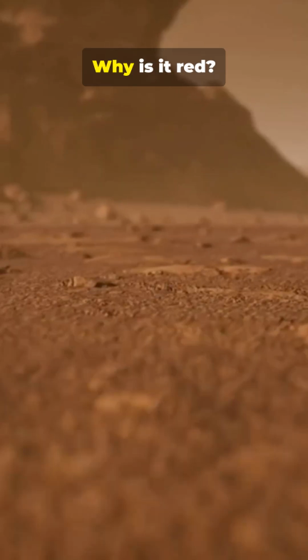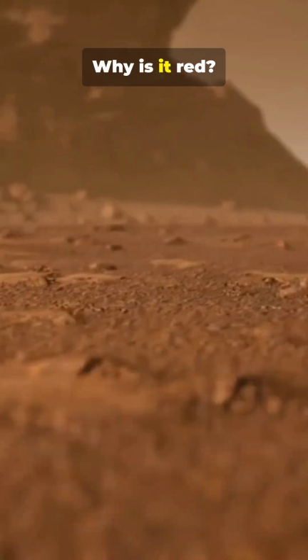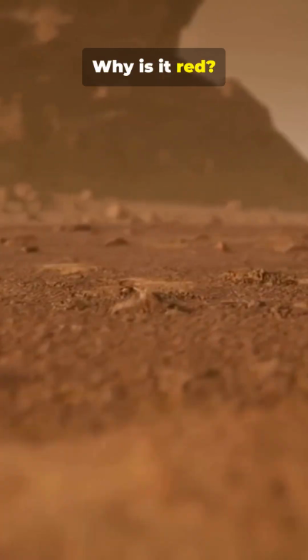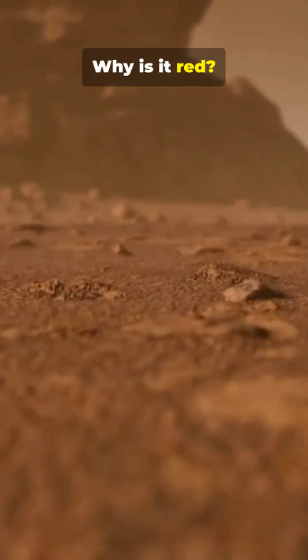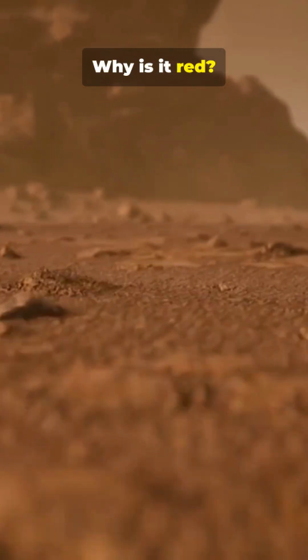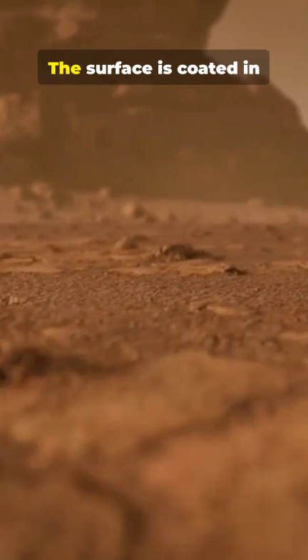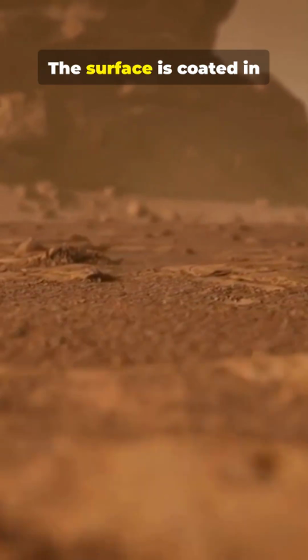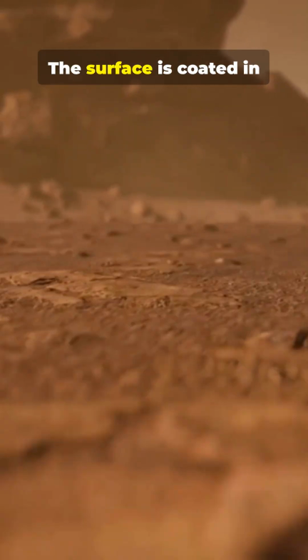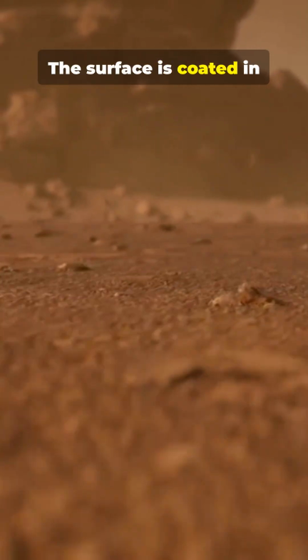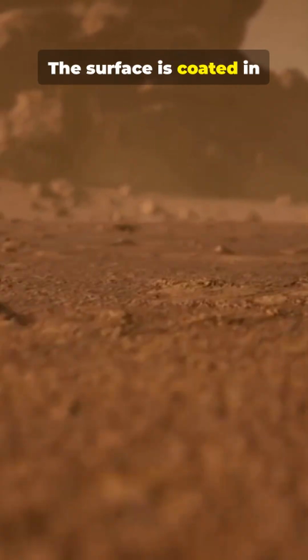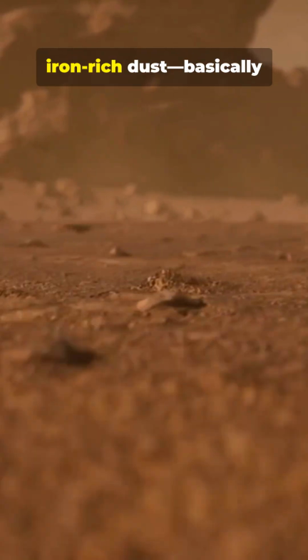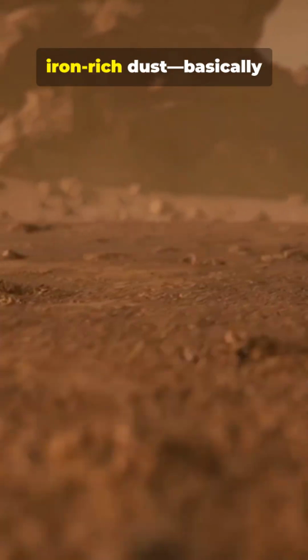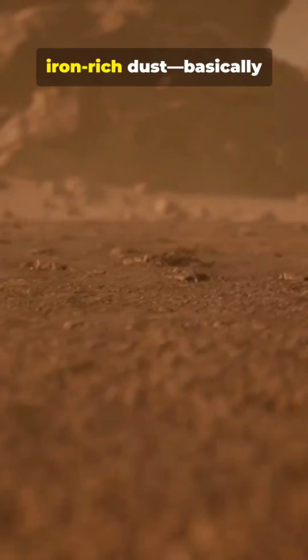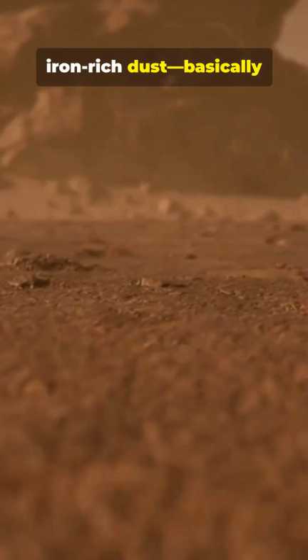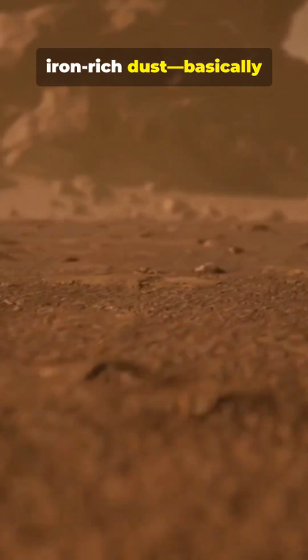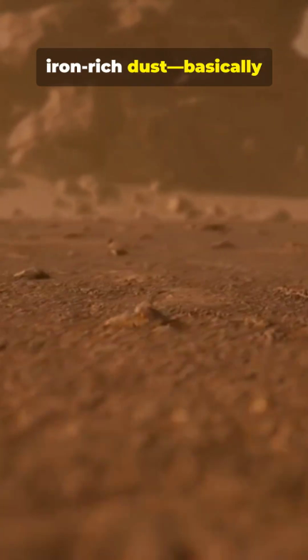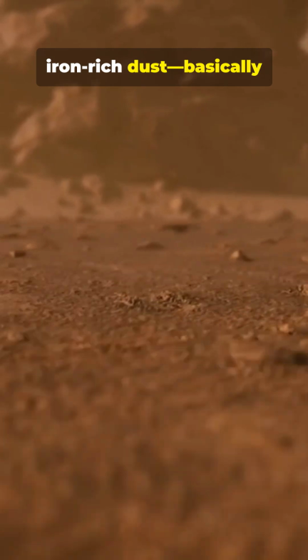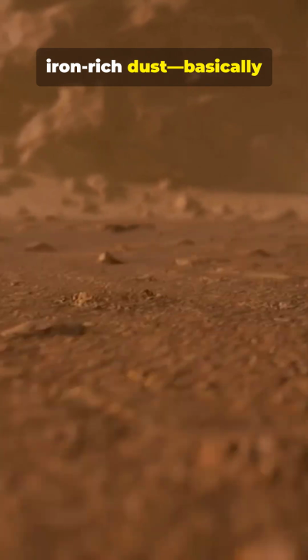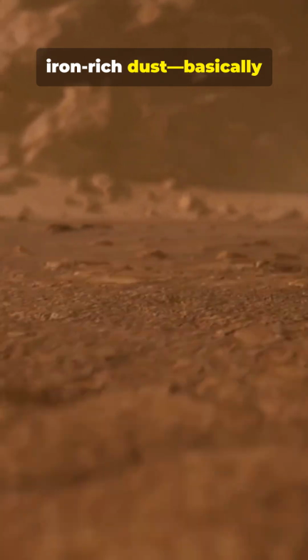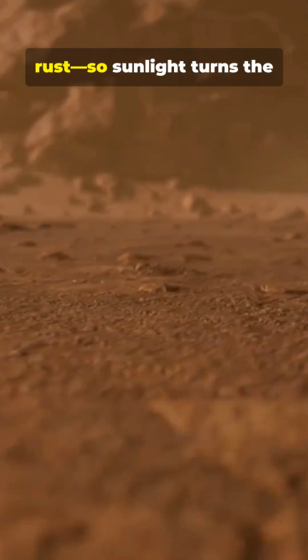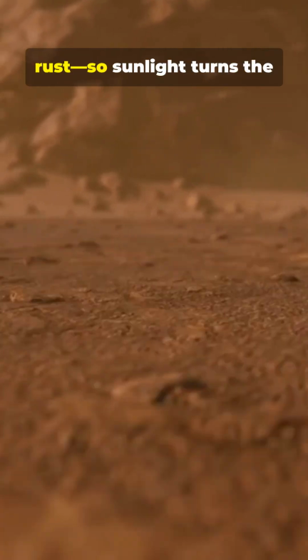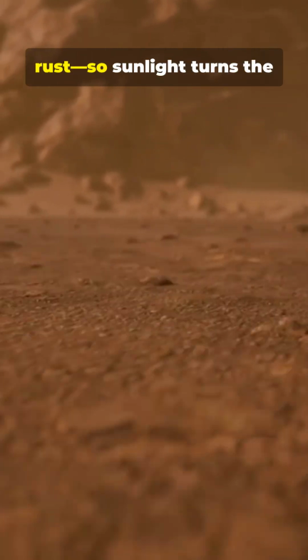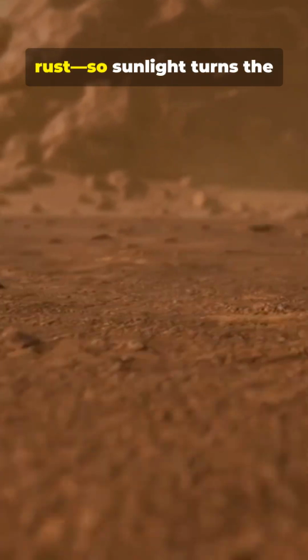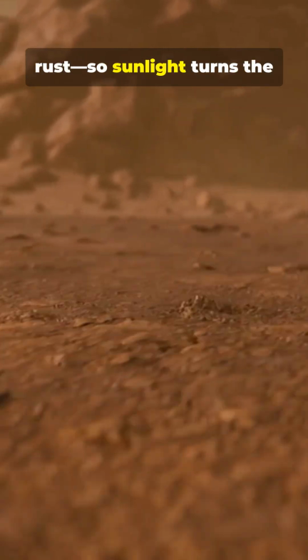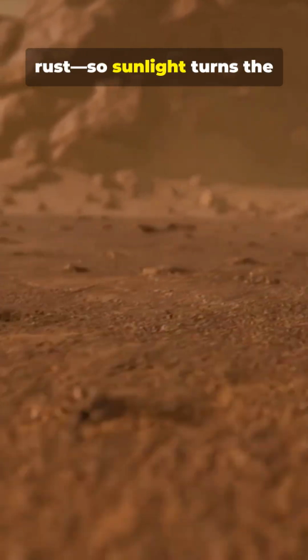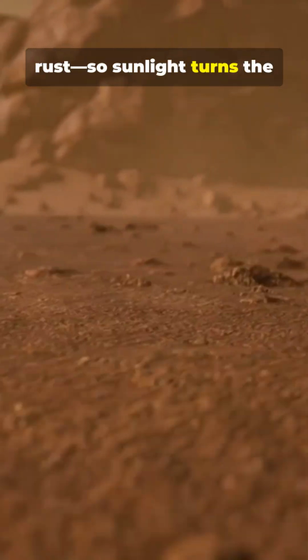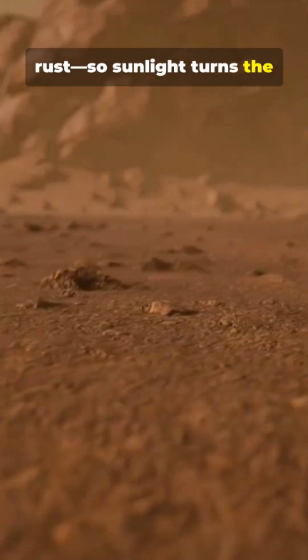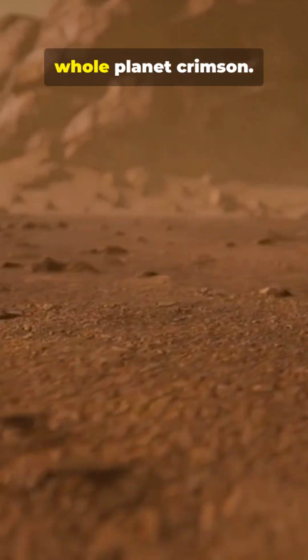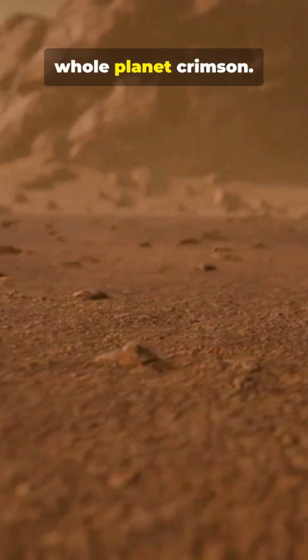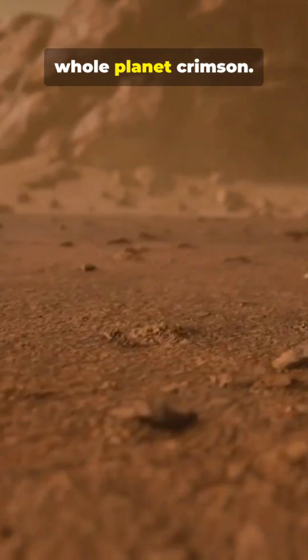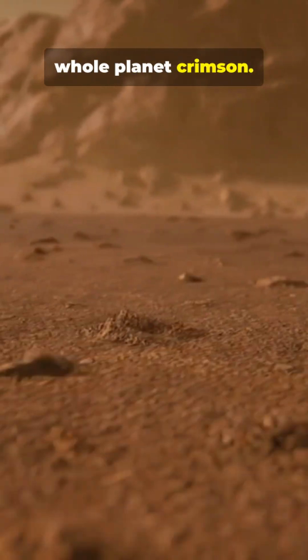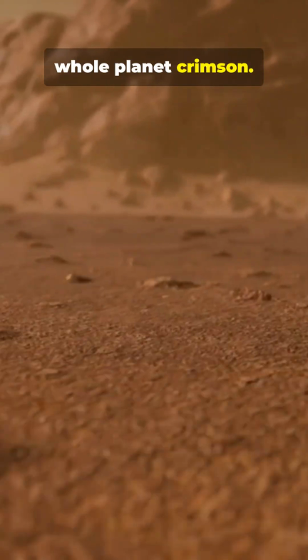Why is it red? The surface is coated in iron-rich dust — basically rust — so sunlight turns the whole planet crimson.